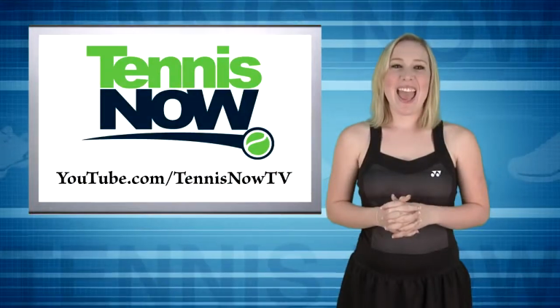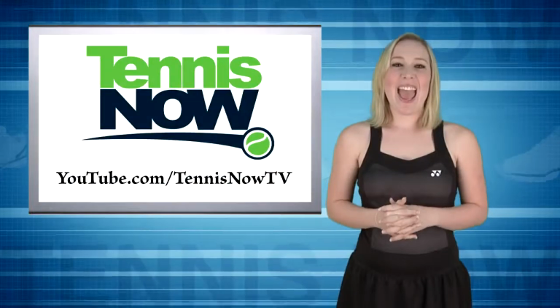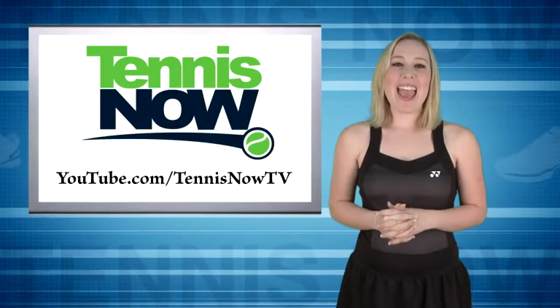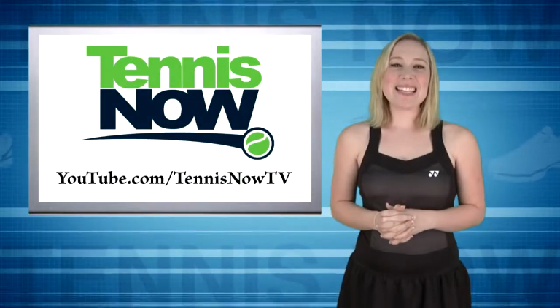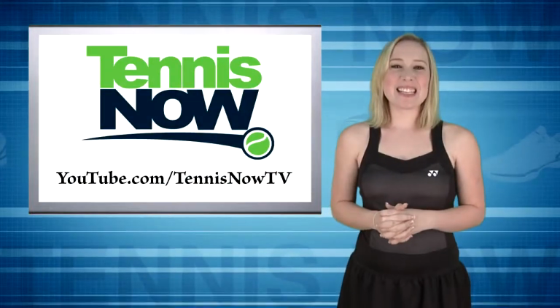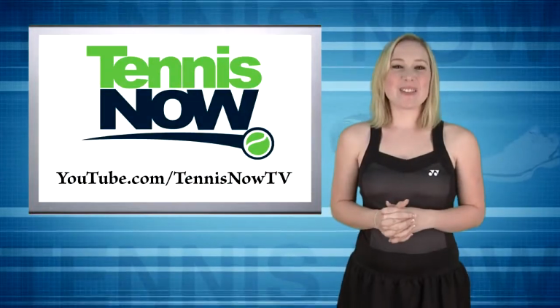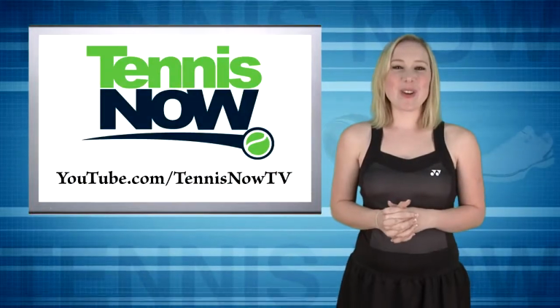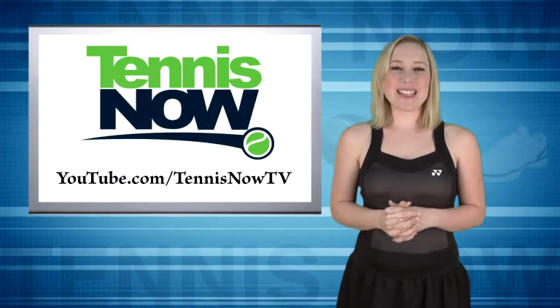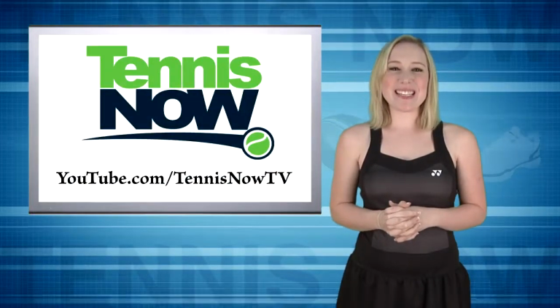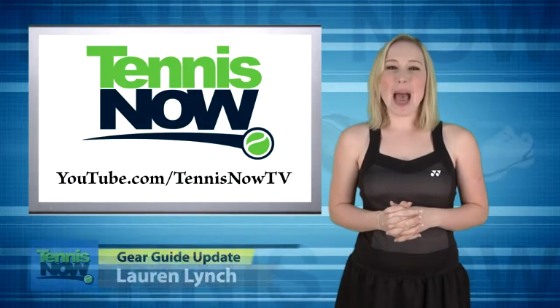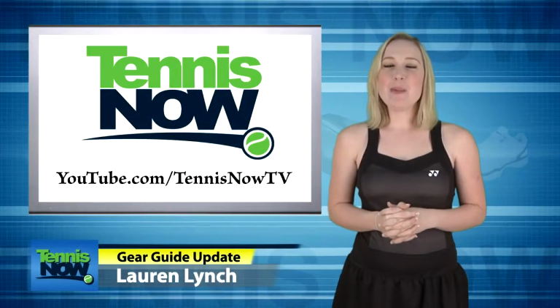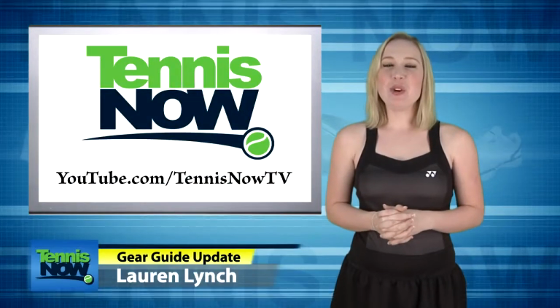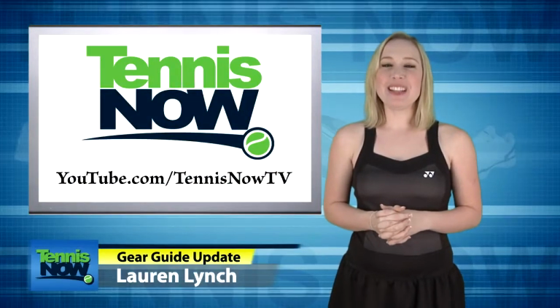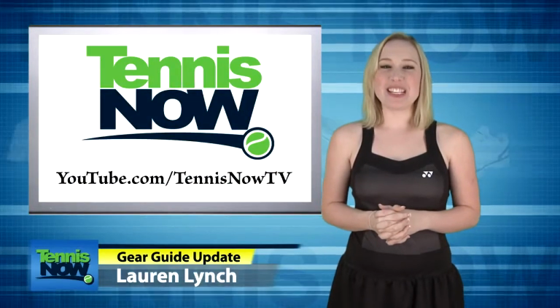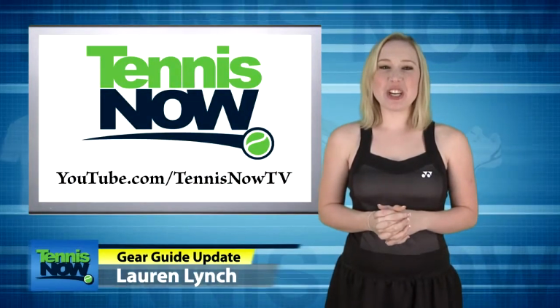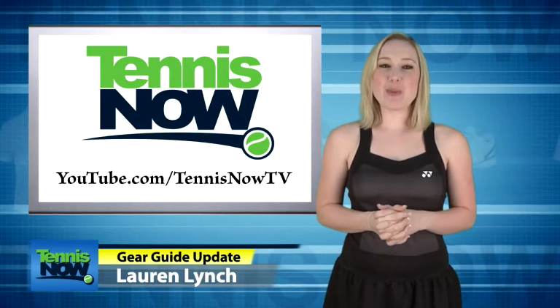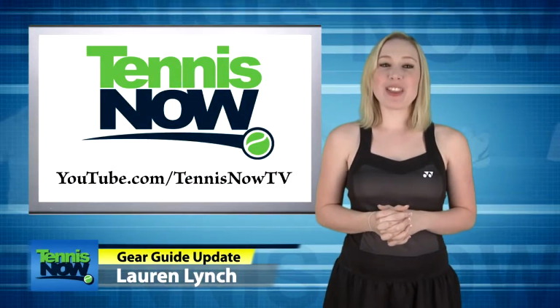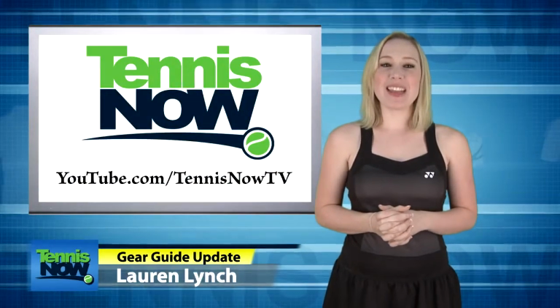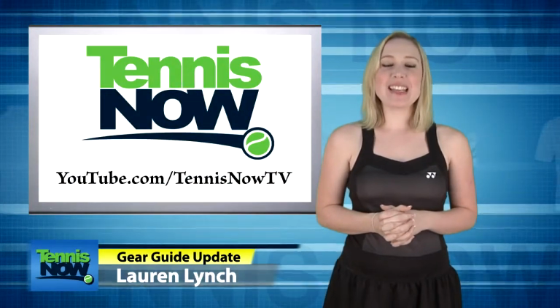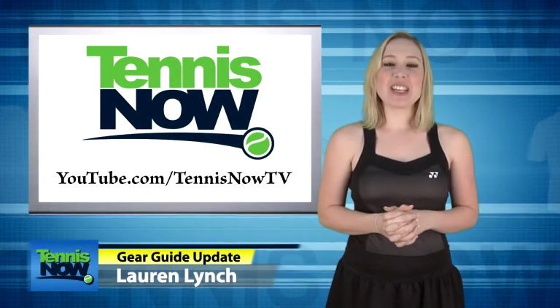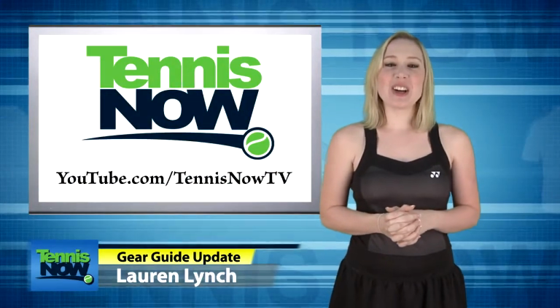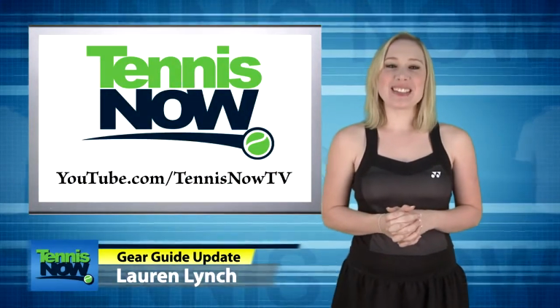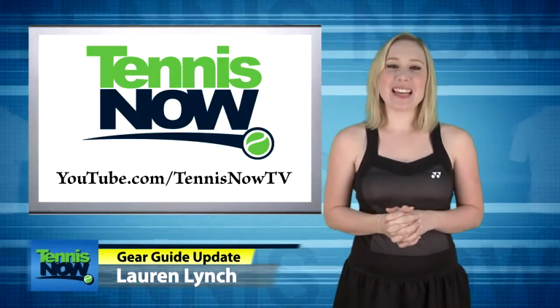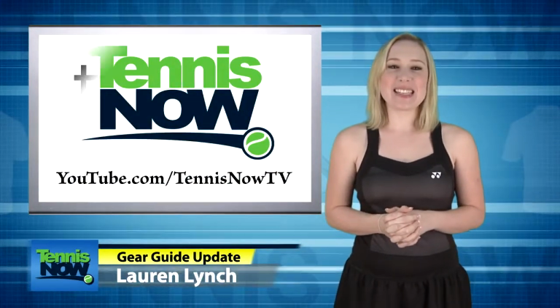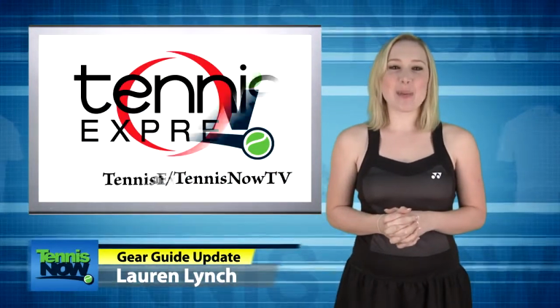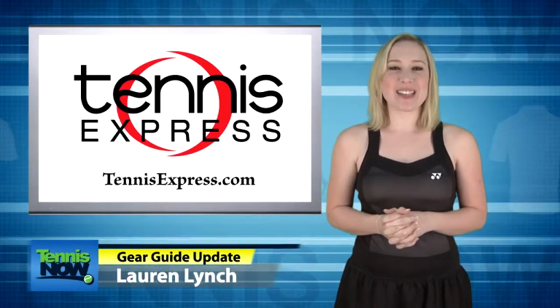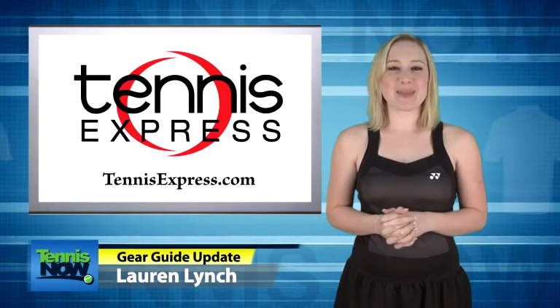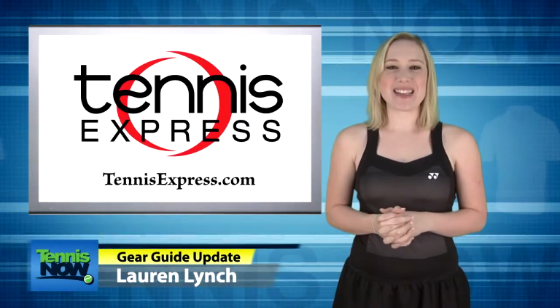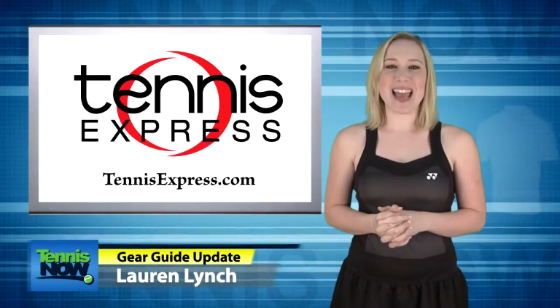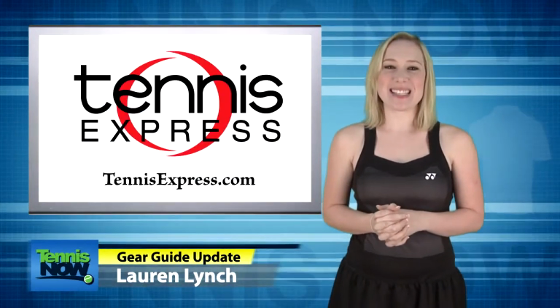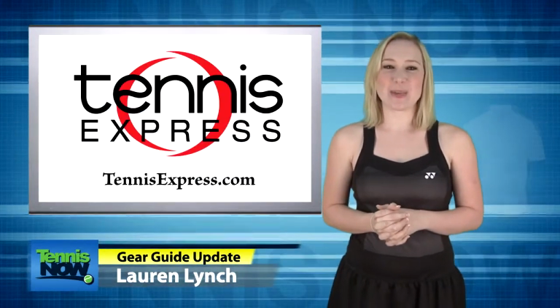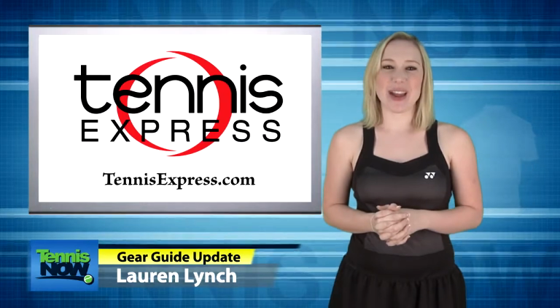Hey tennis devotees, I'm Lauren Lynch here to bring you the latest gear on Tennis Now, presented by Tennis Express.